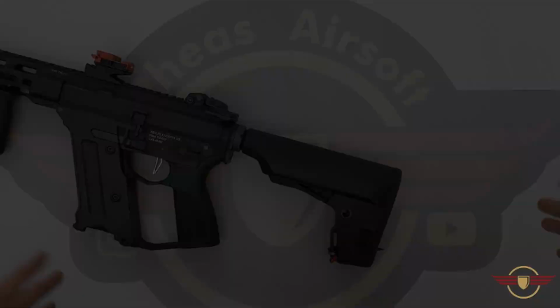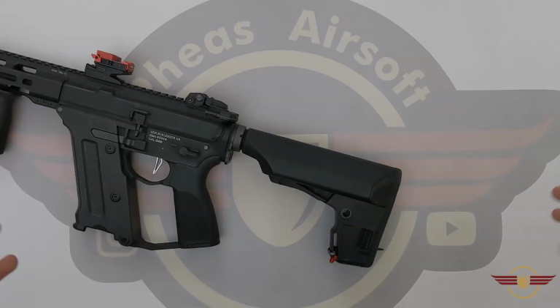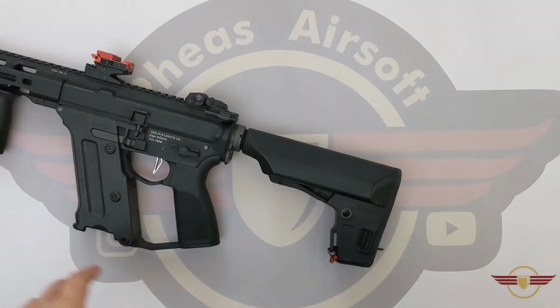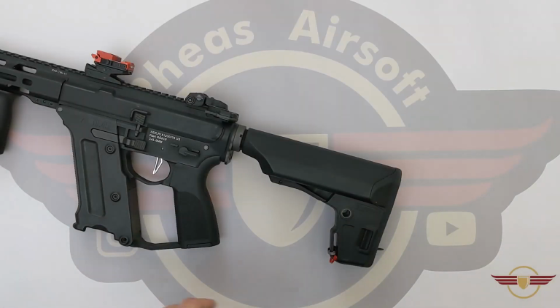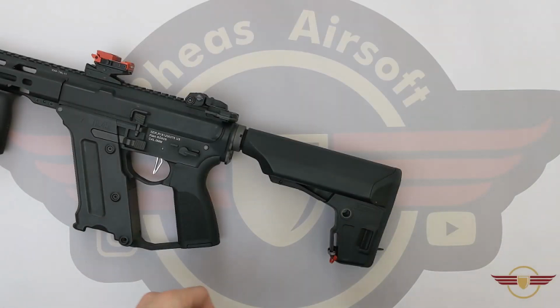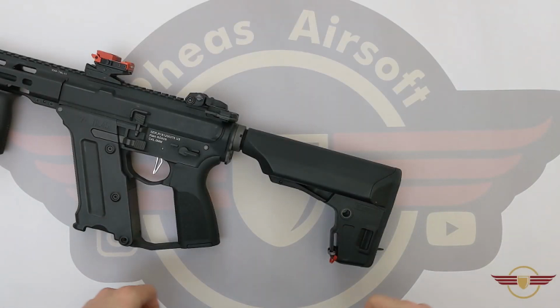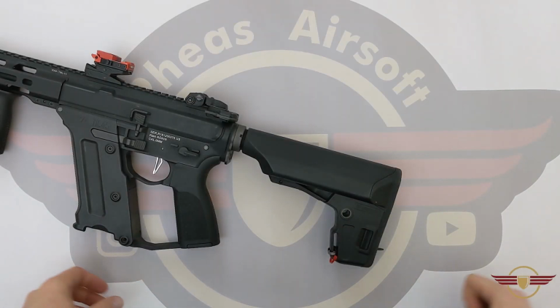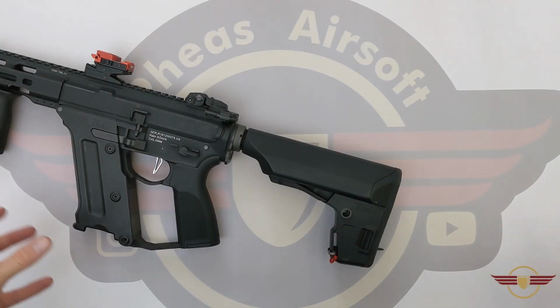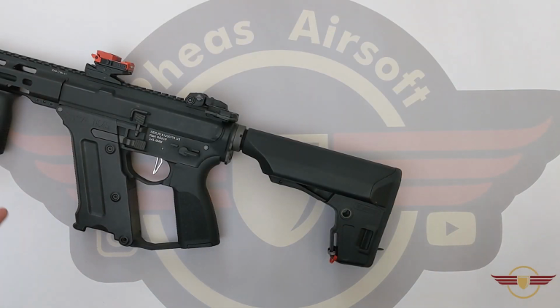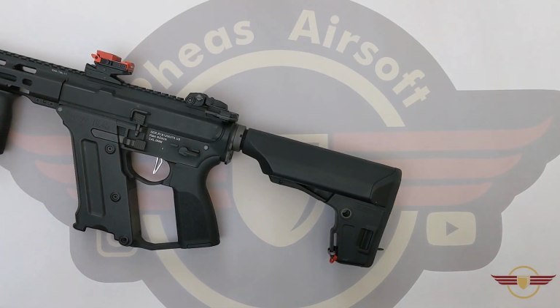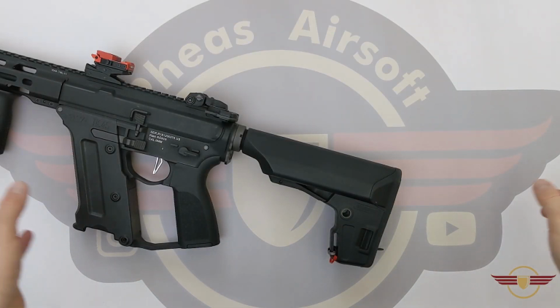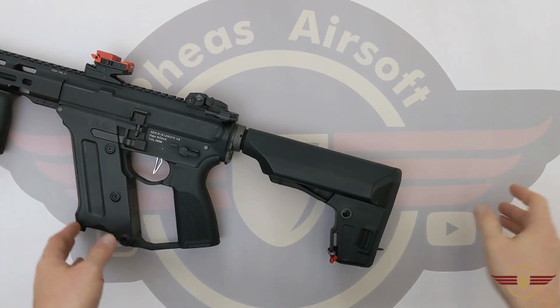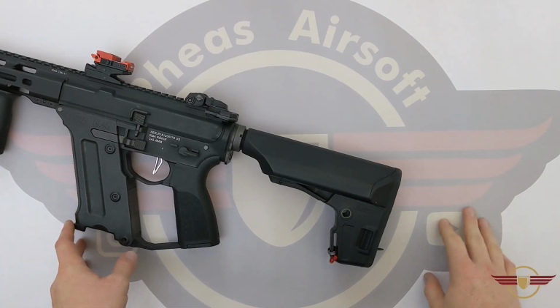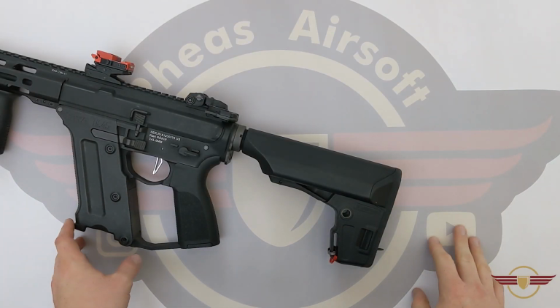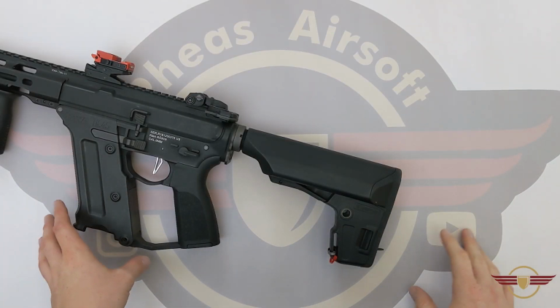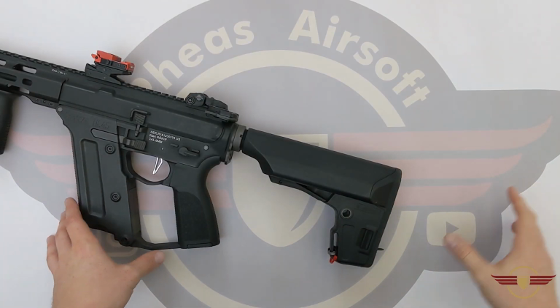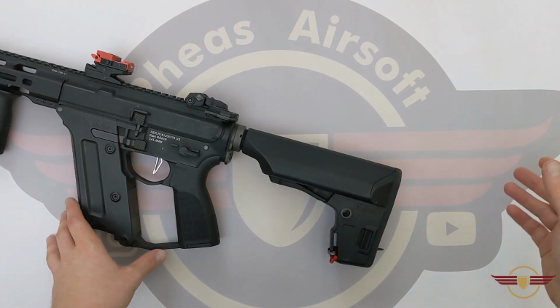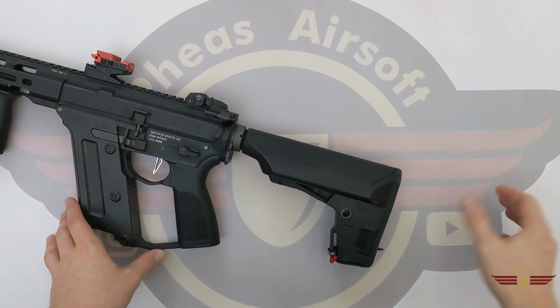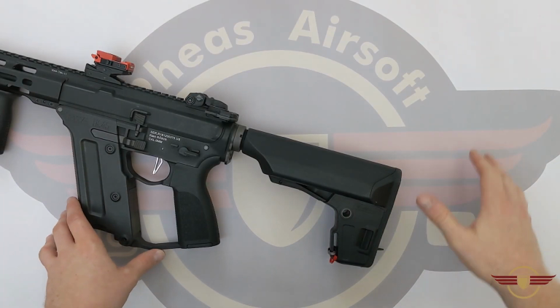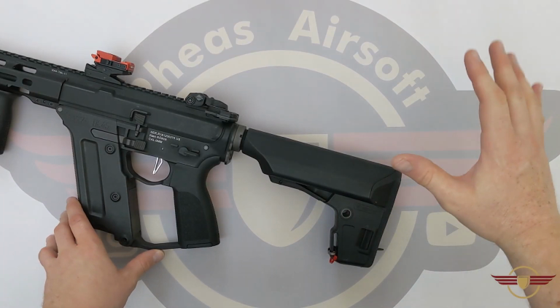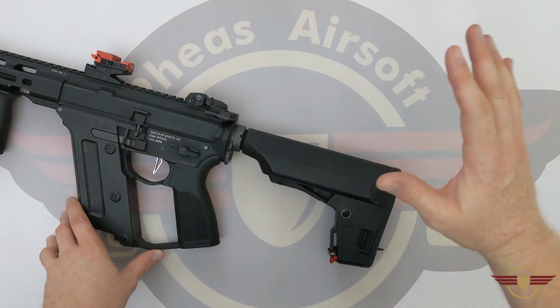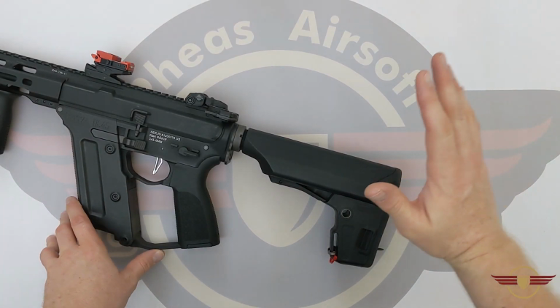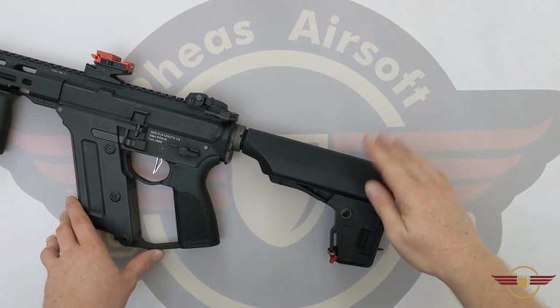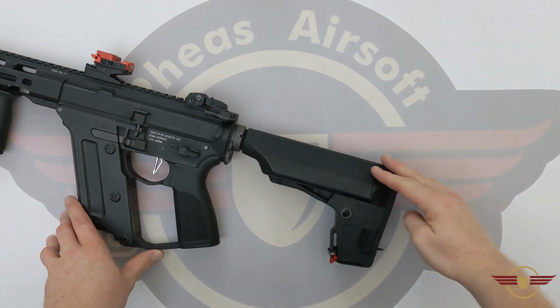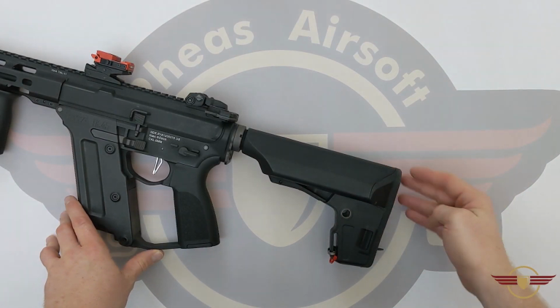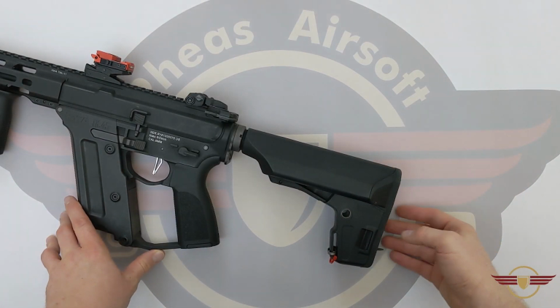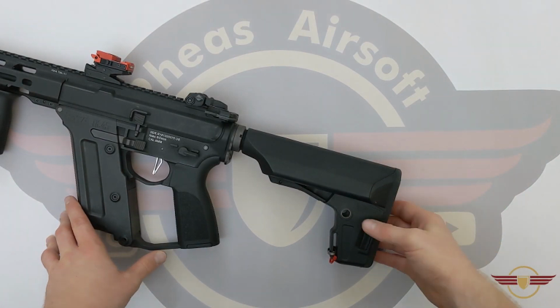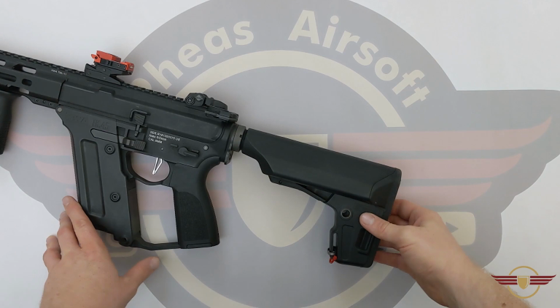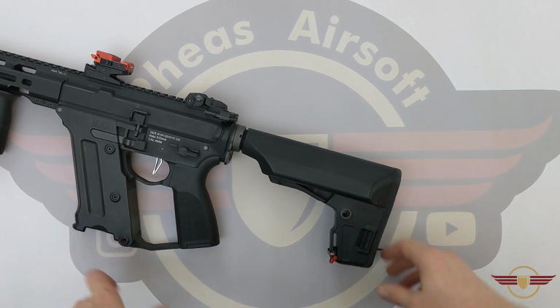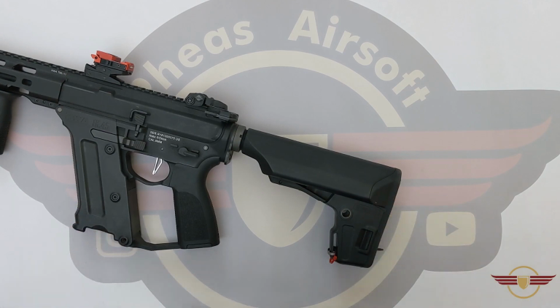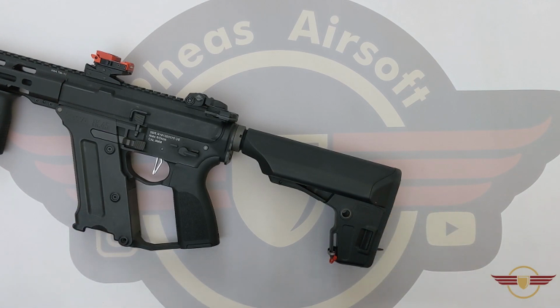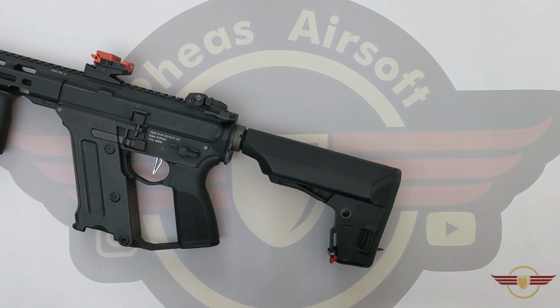Hey guys and welcome to Fez Air Software. Today I'm doing a user-requested video on how to remove an EPS stock.